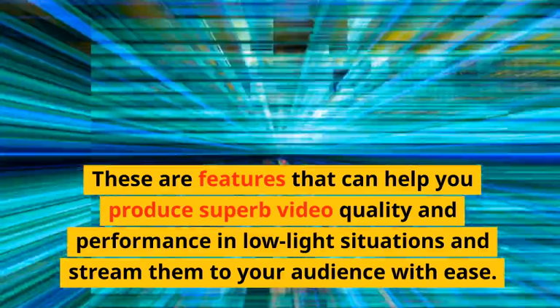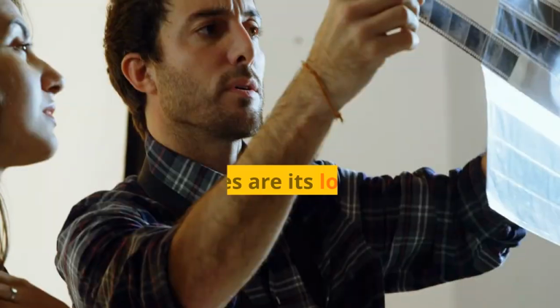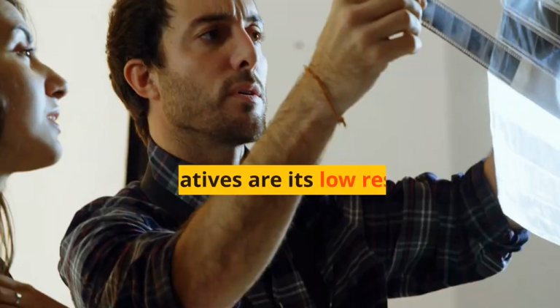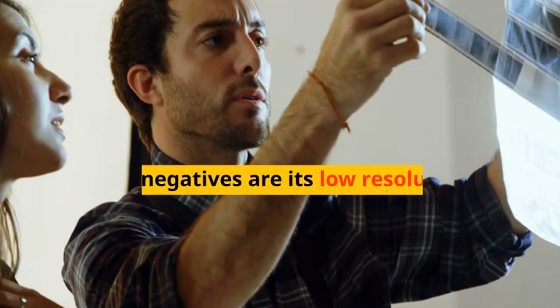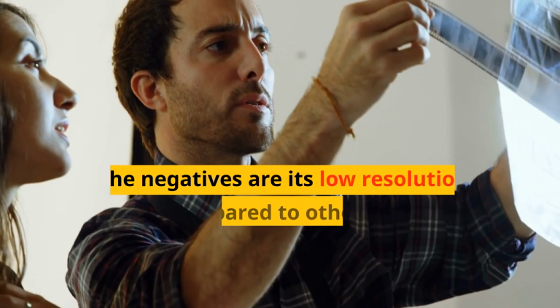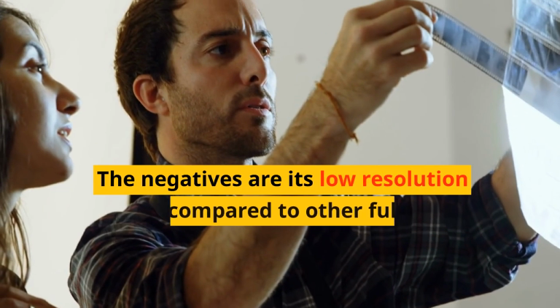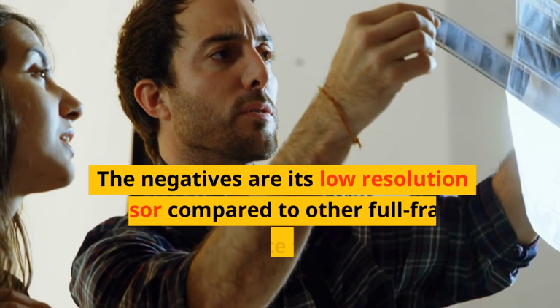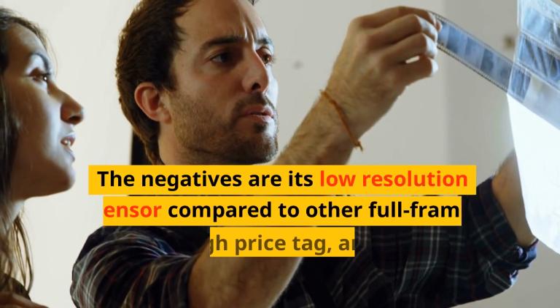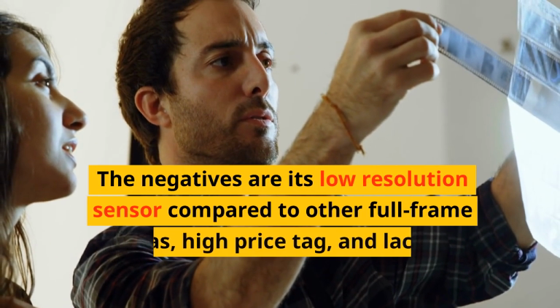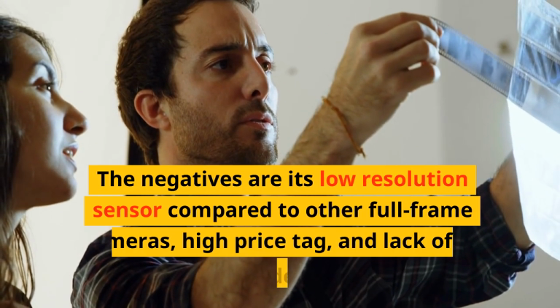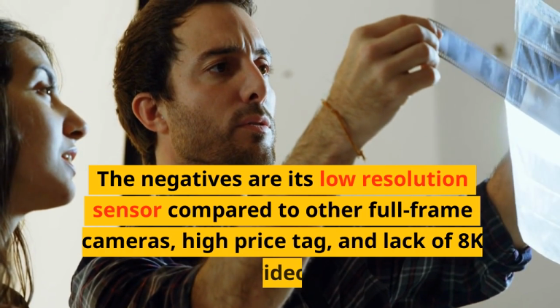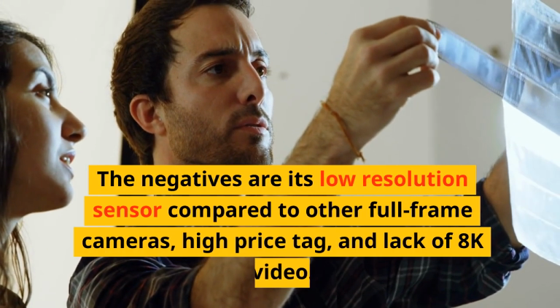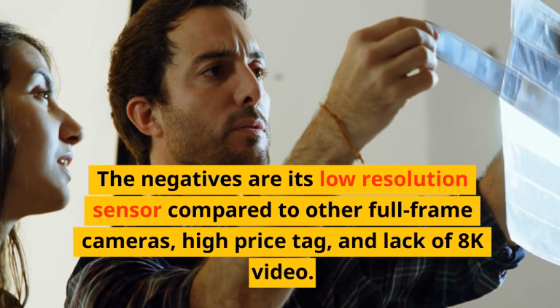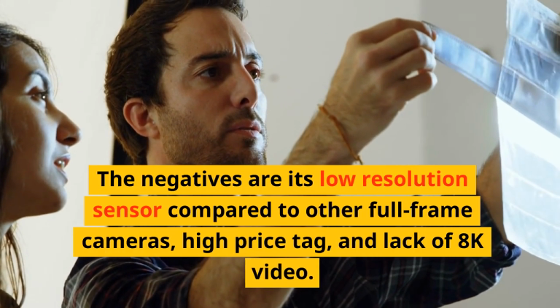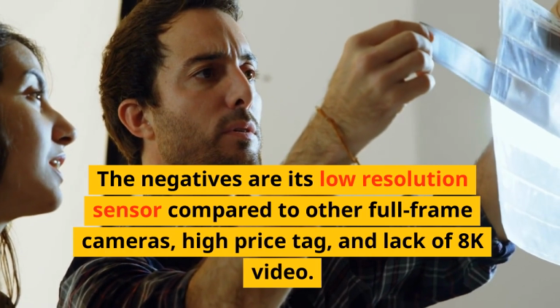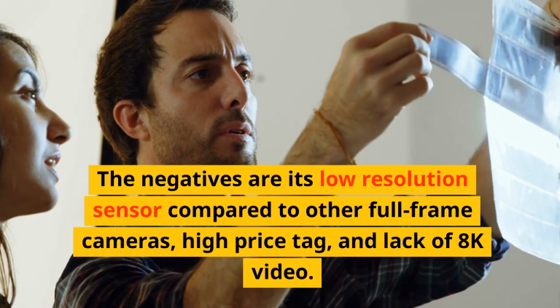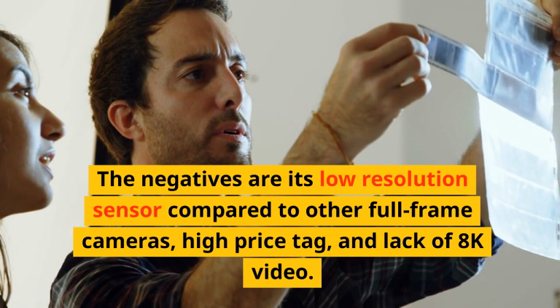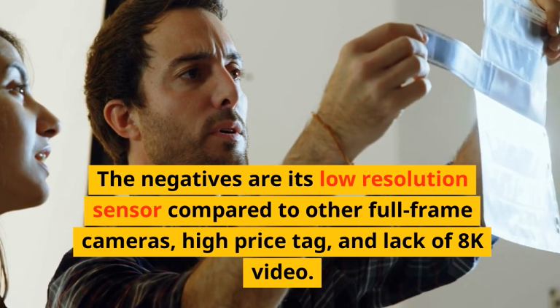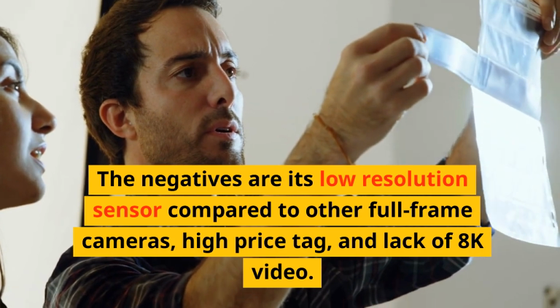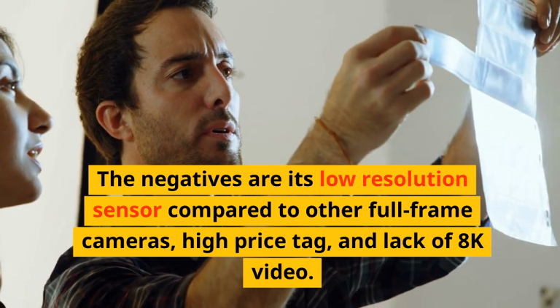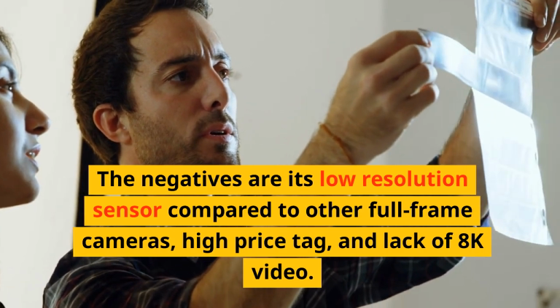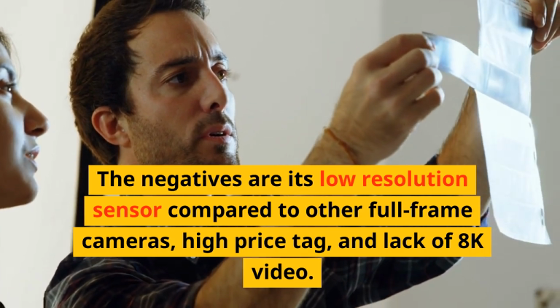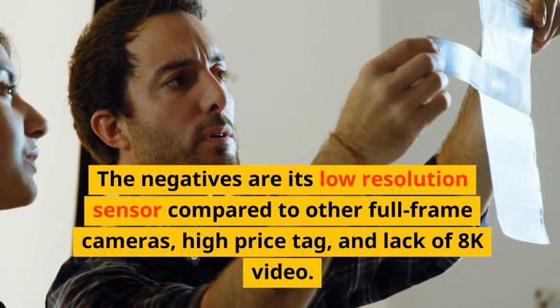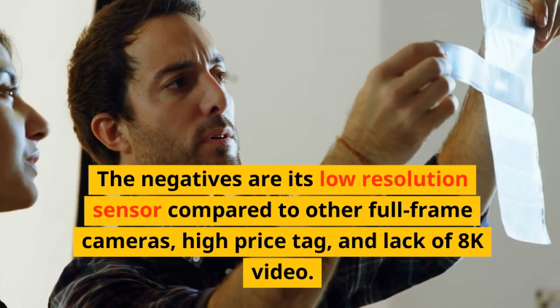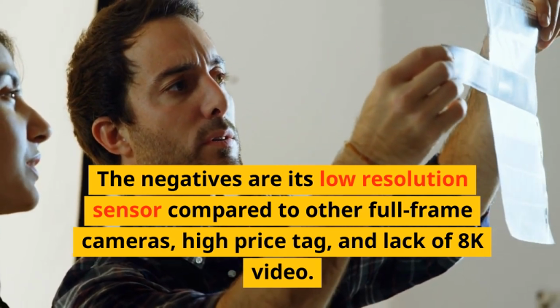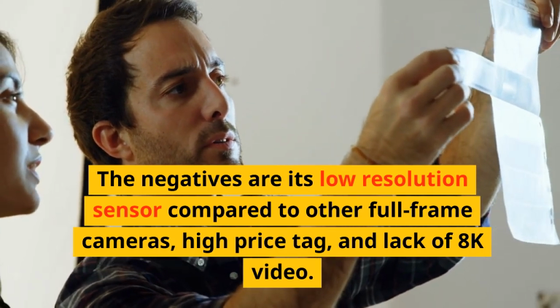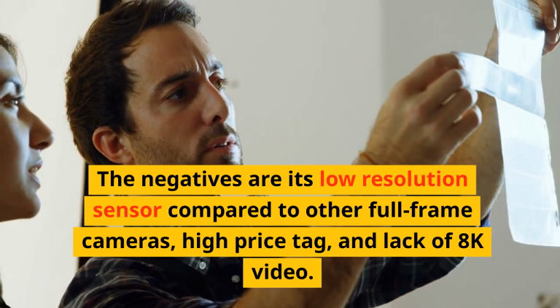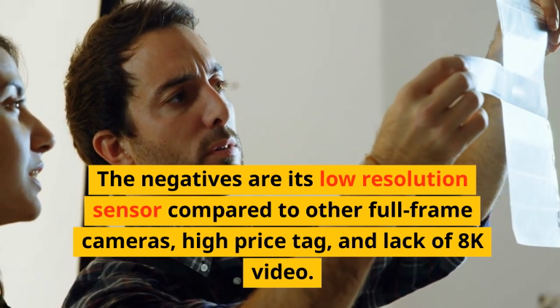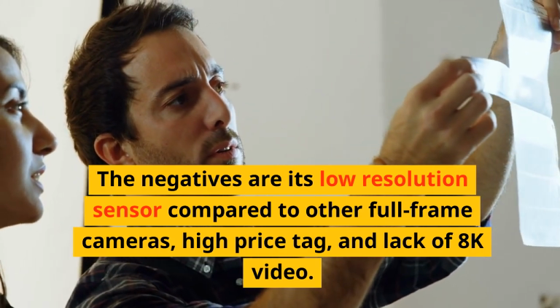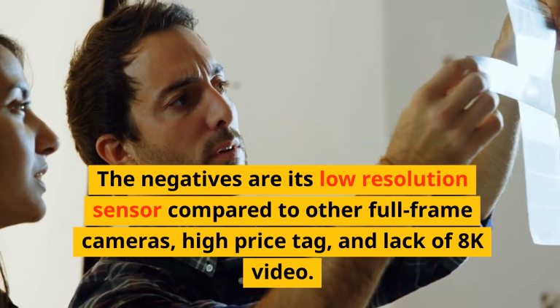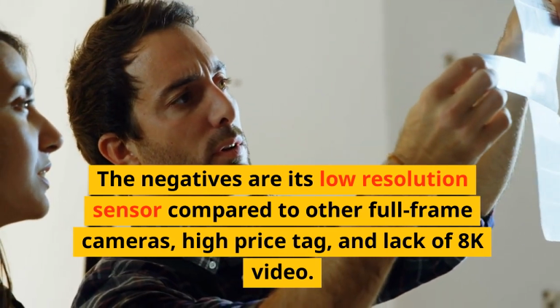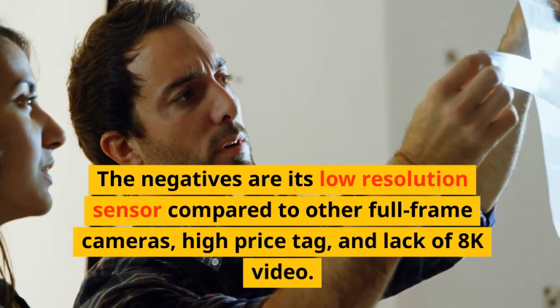The negatives are its low-resolution sensor compared to other full-frame cameras, high price tag, and lack of 8K video.